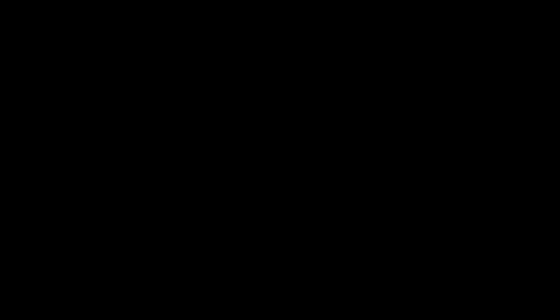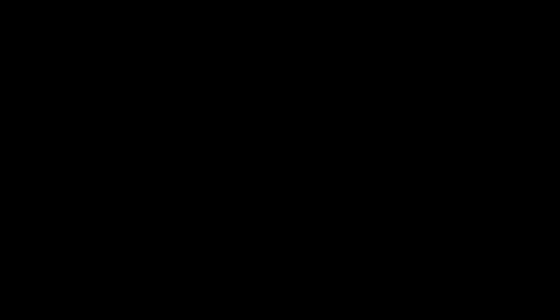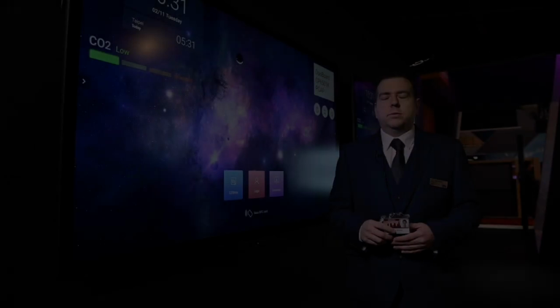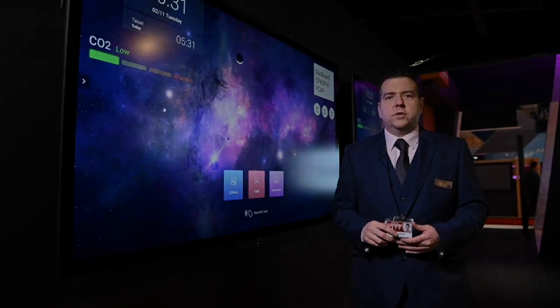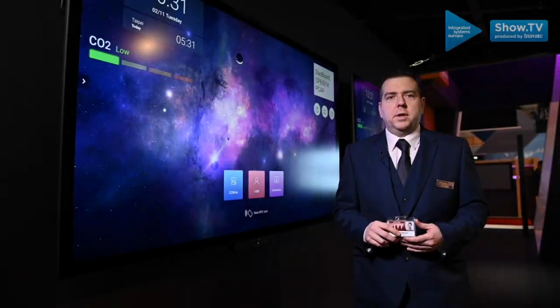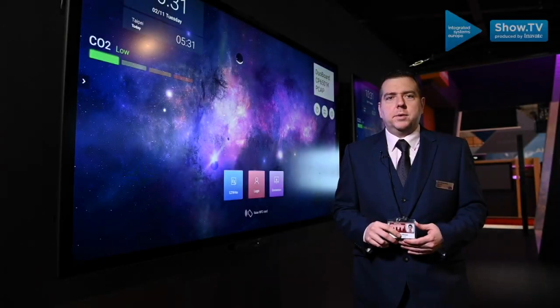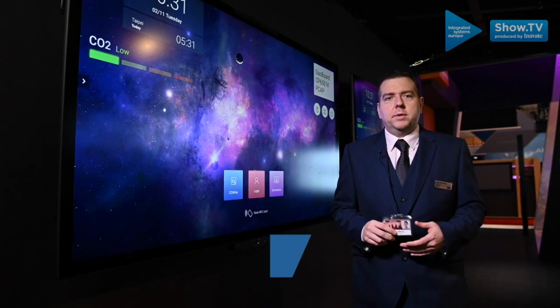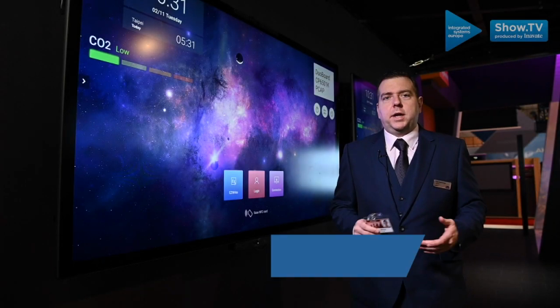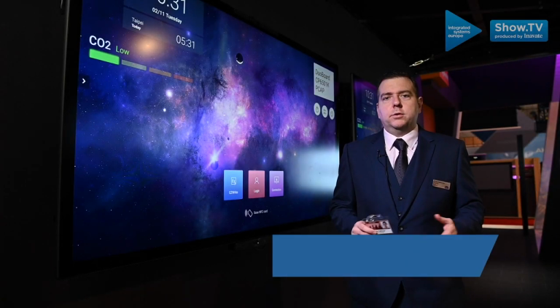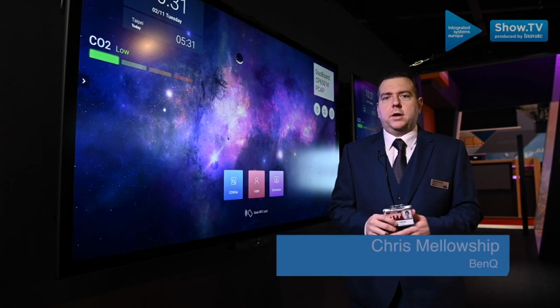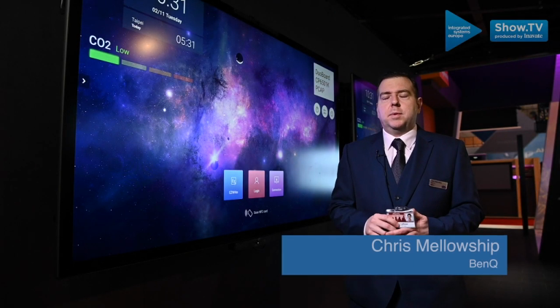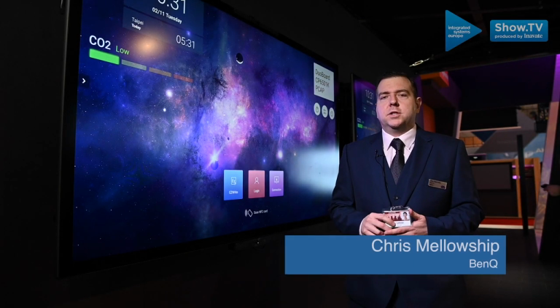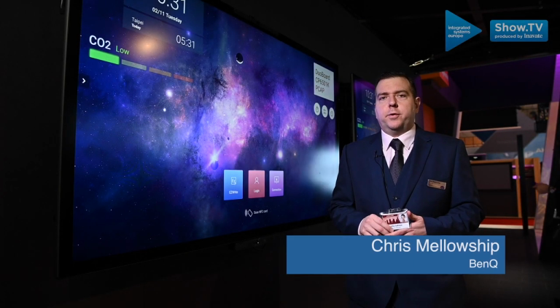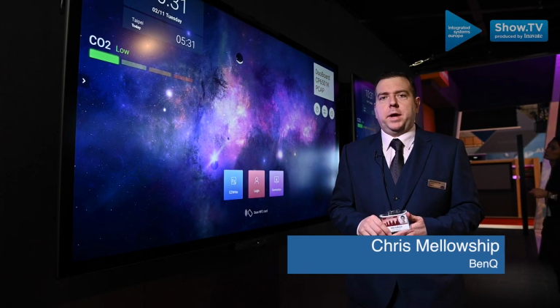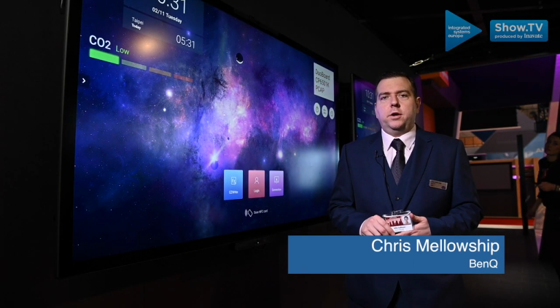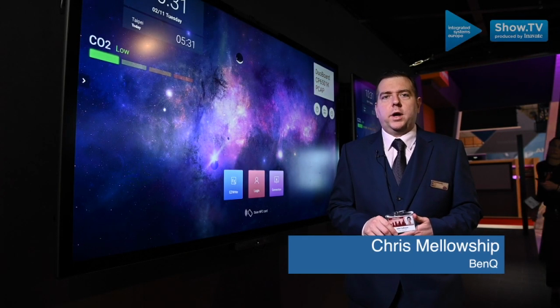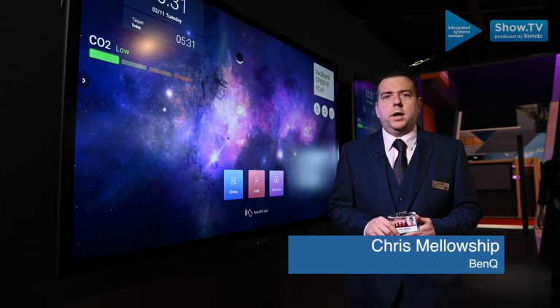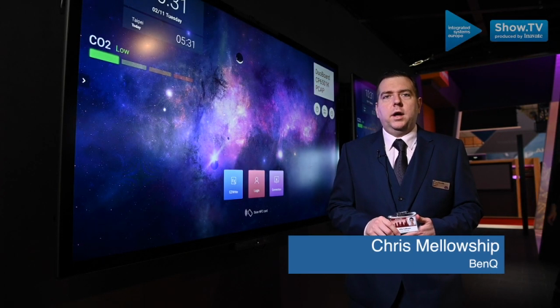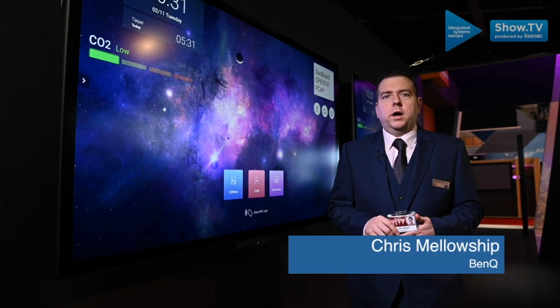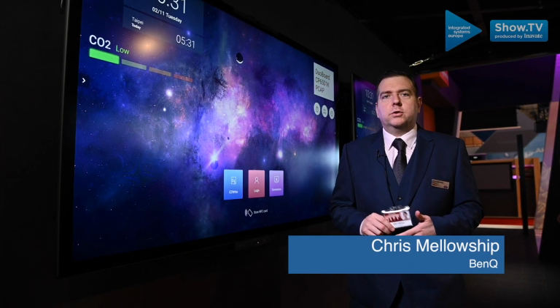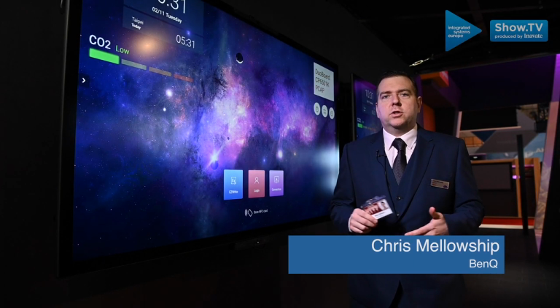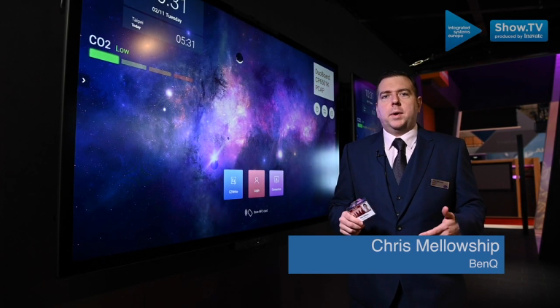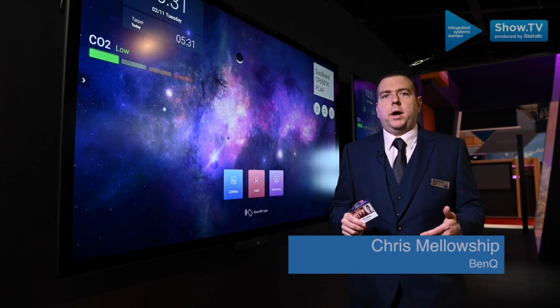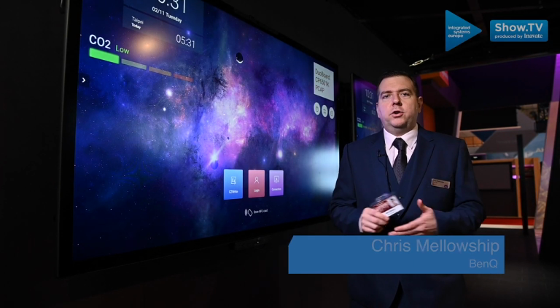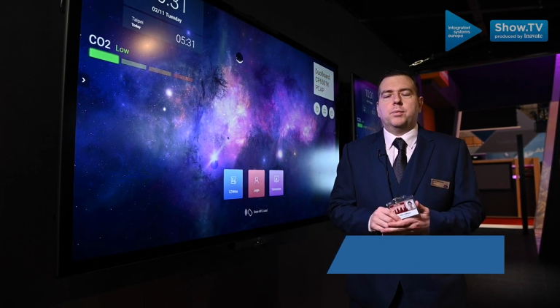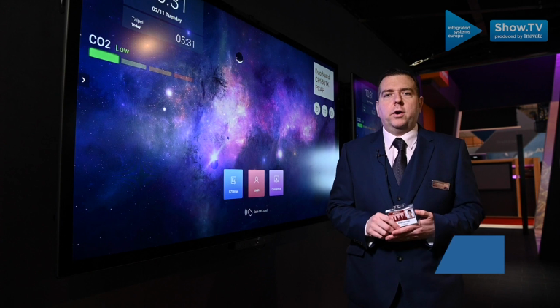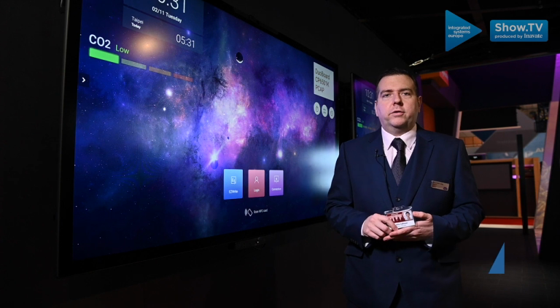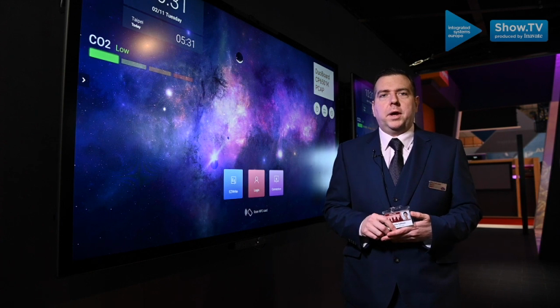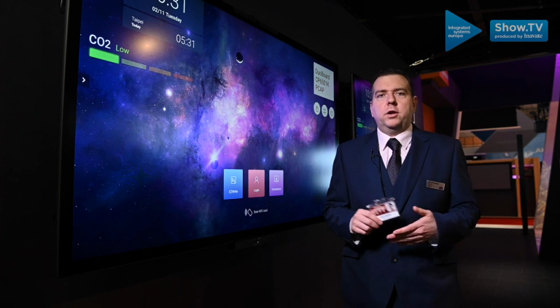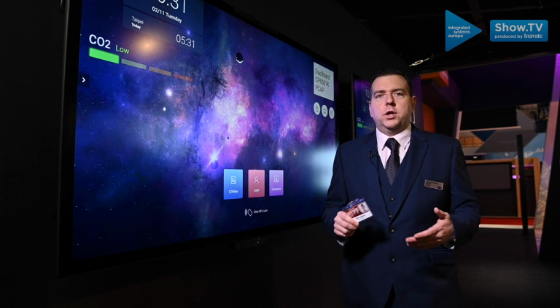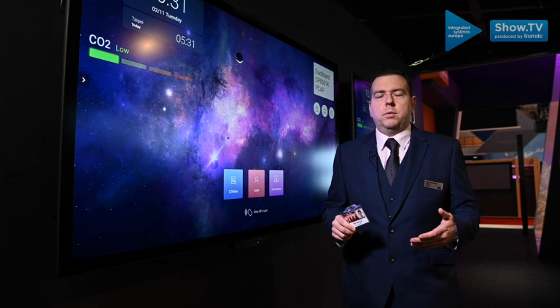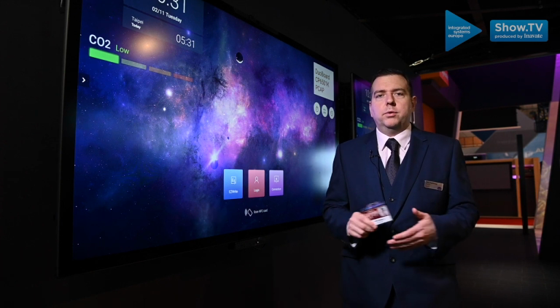My name is Chris Mellership. I'm the technical sales manager for BenQ UK. I'm going to talk to you about our new product, the BenQ Duo Board.